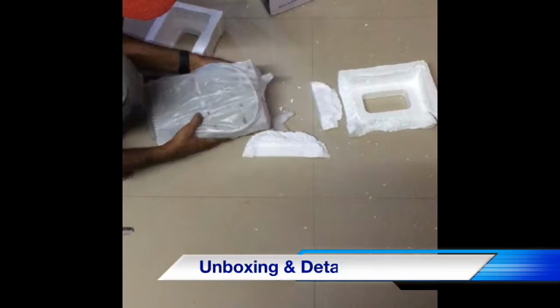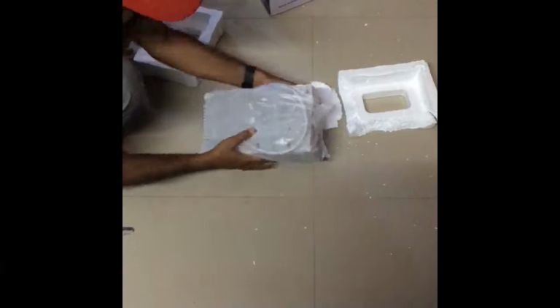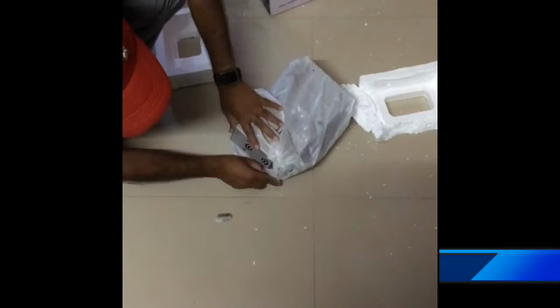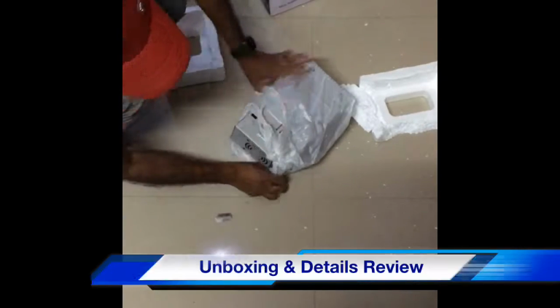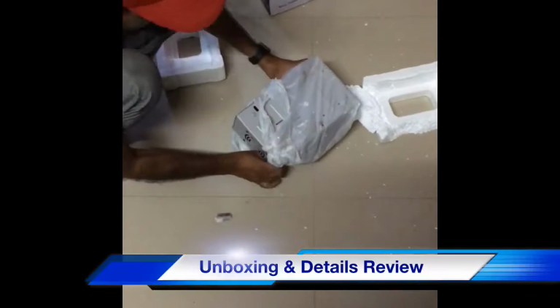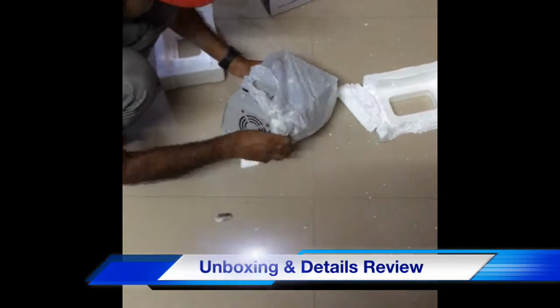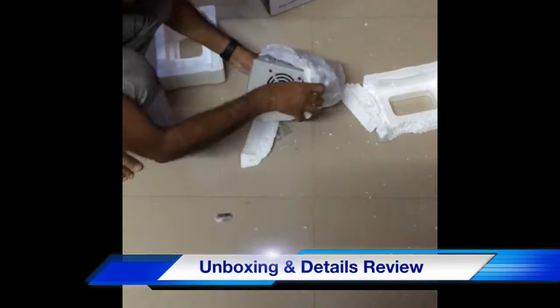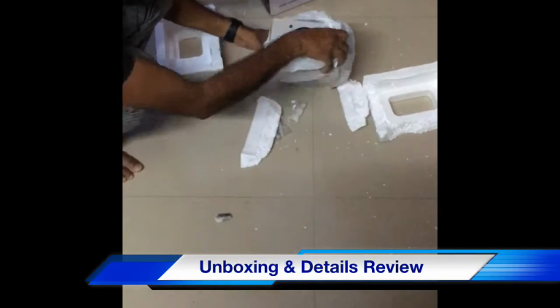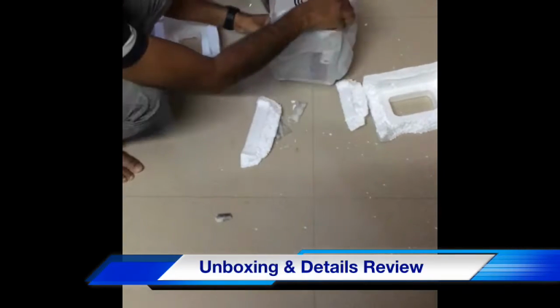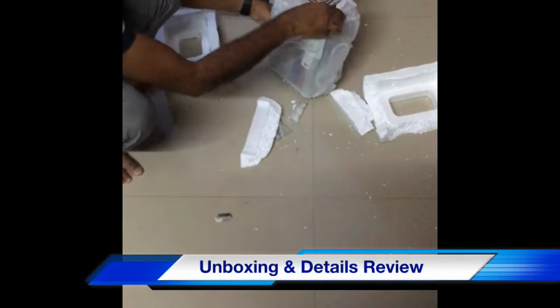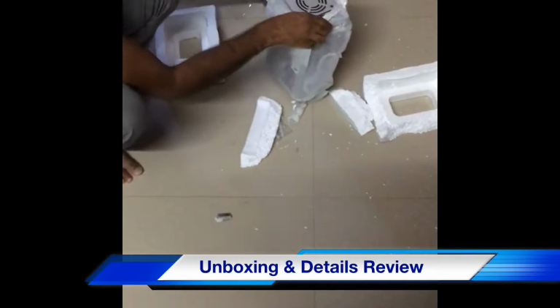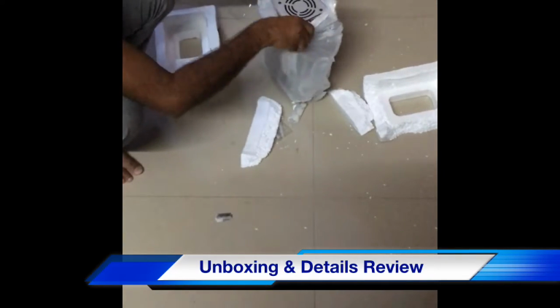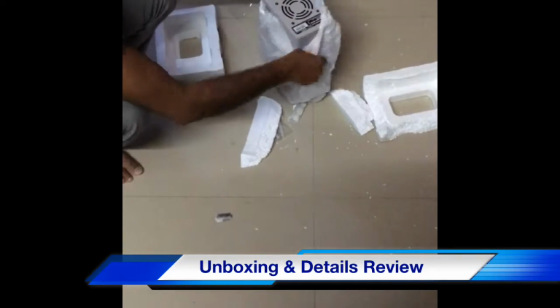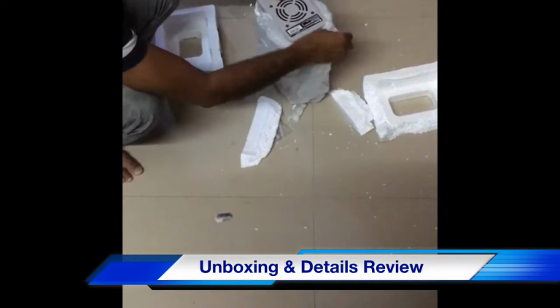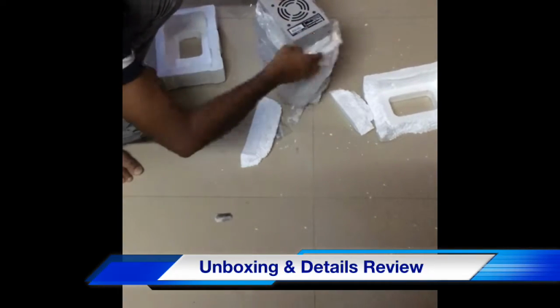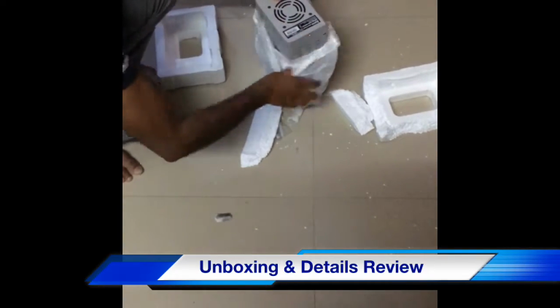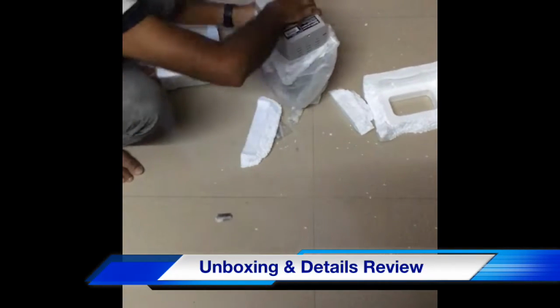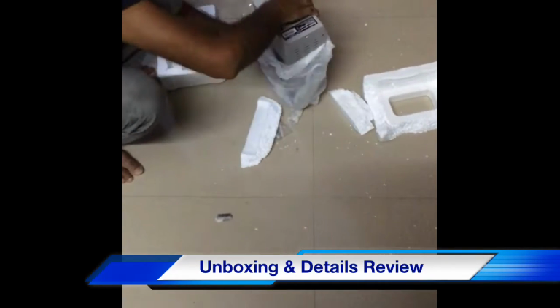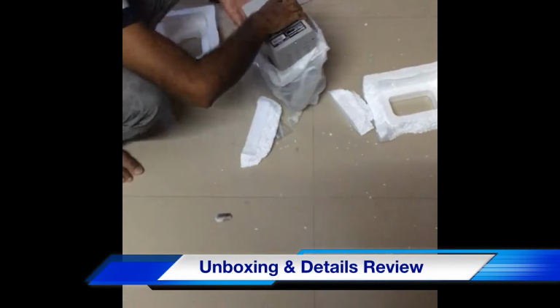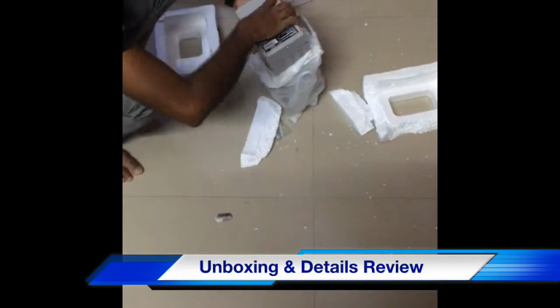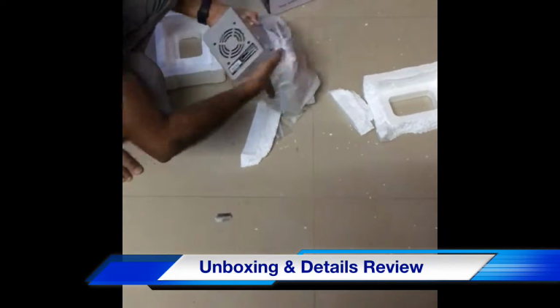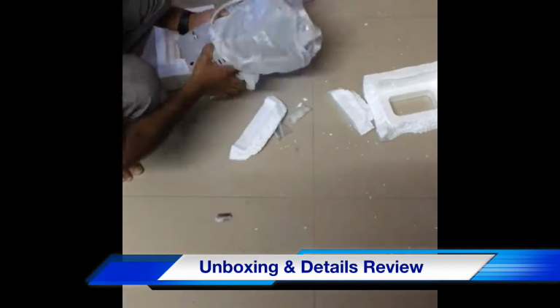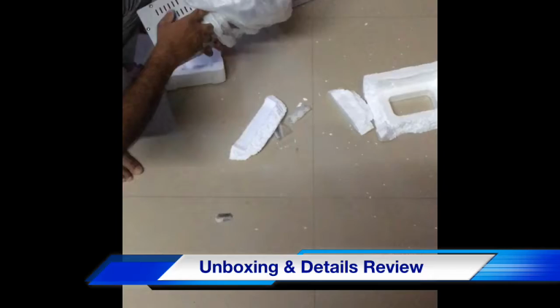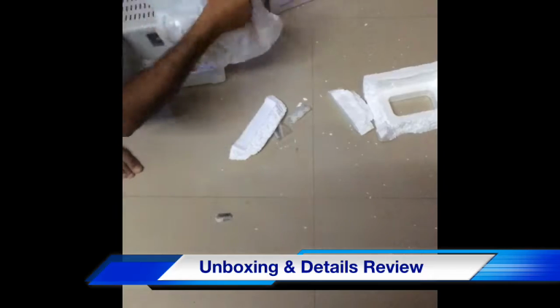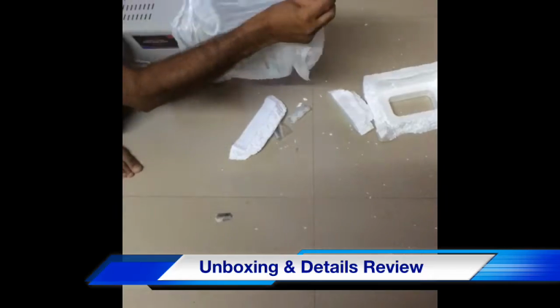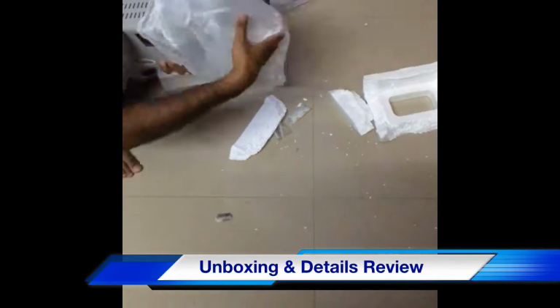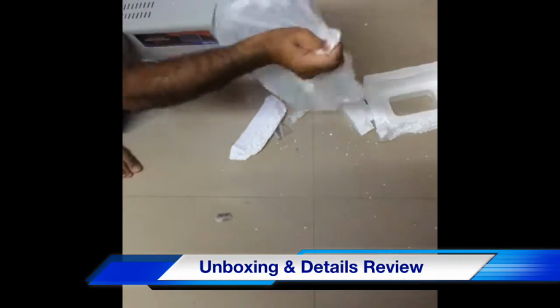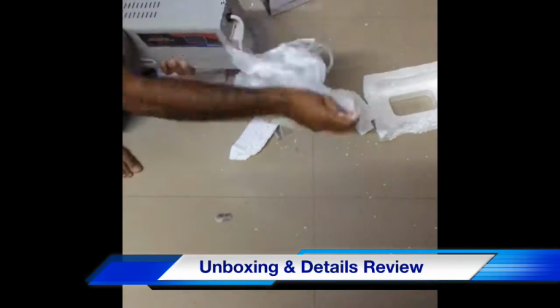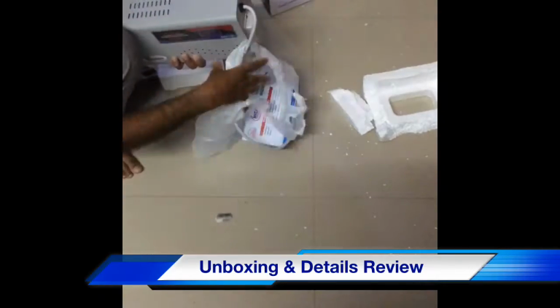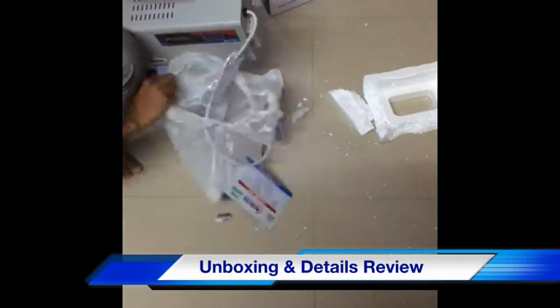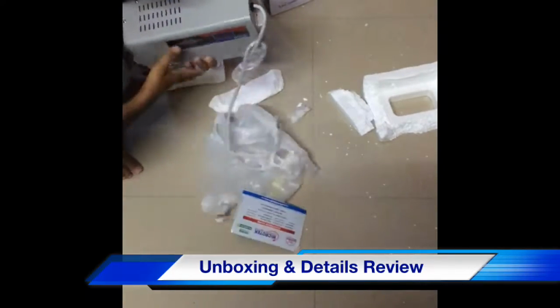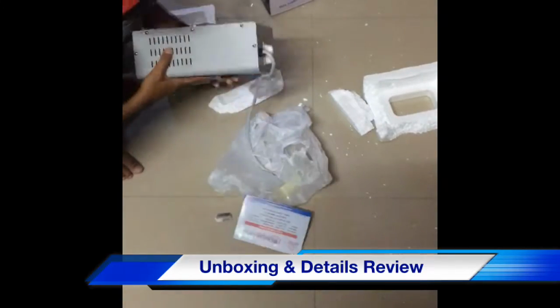The packet was wrapped in plastic. I removed the plastic packaging and had the product in hand. When I checked, it was the same product I had ordered.